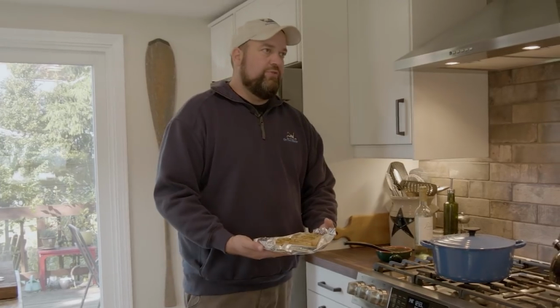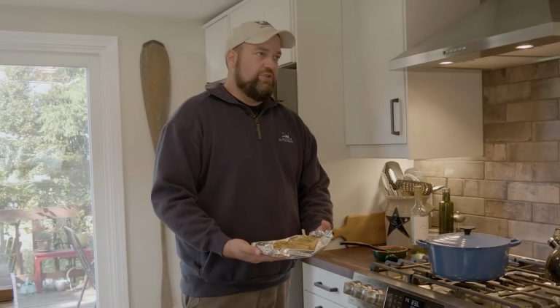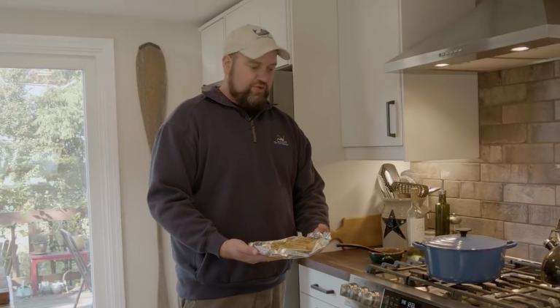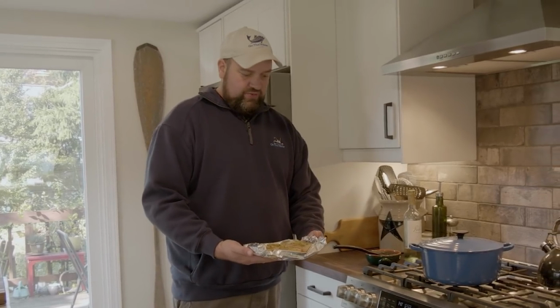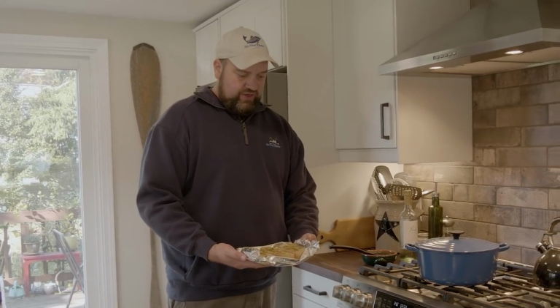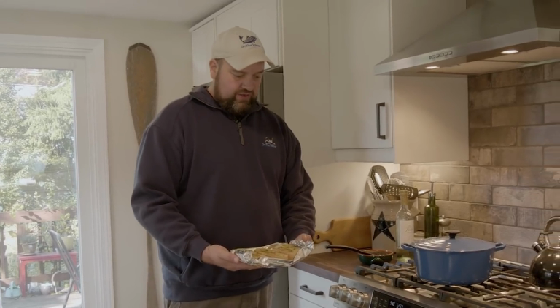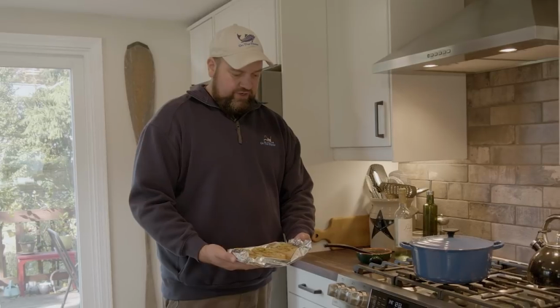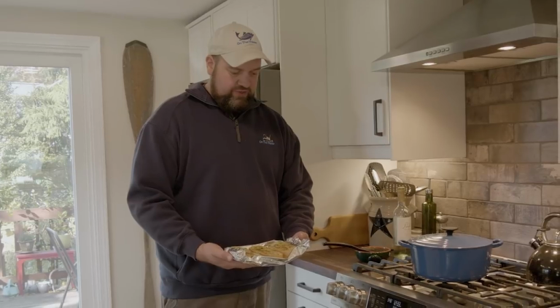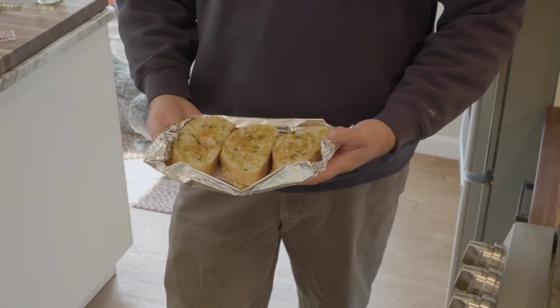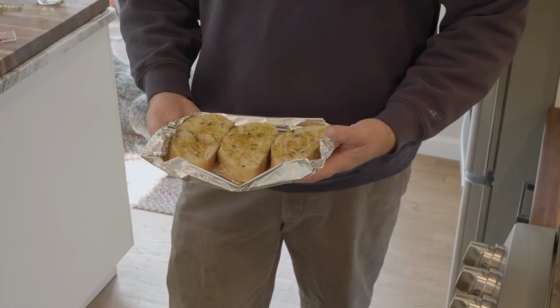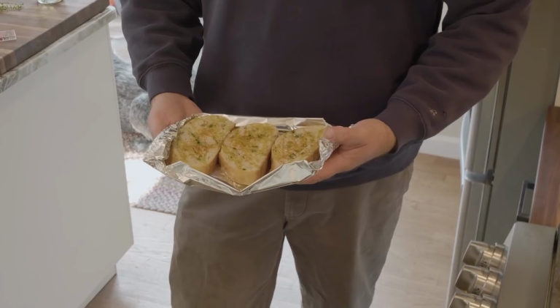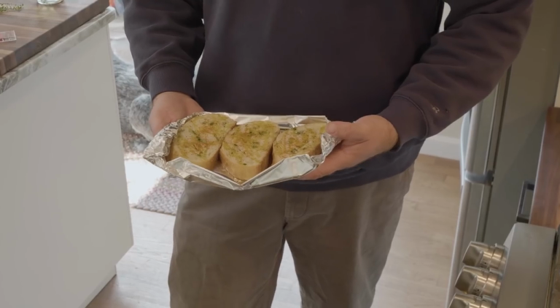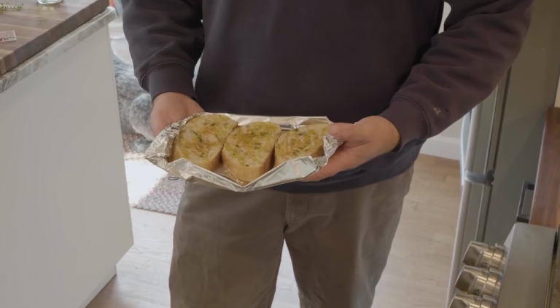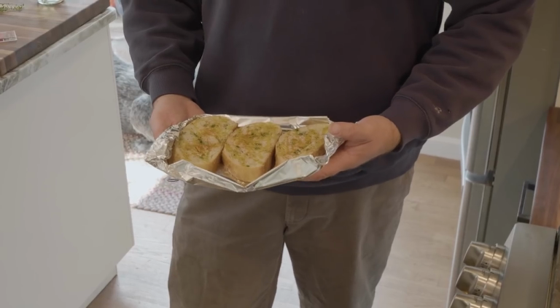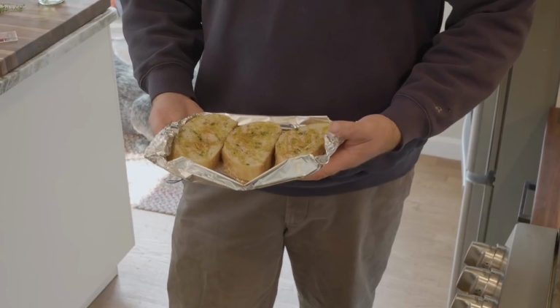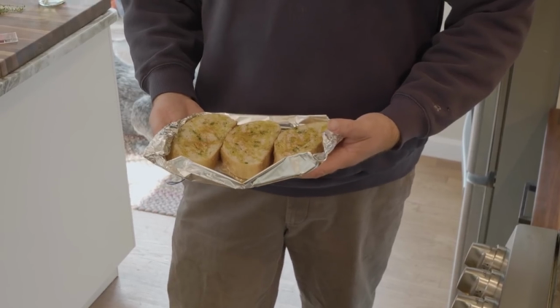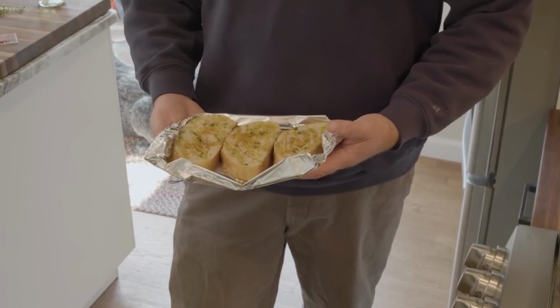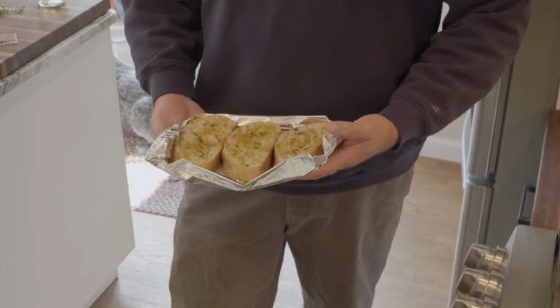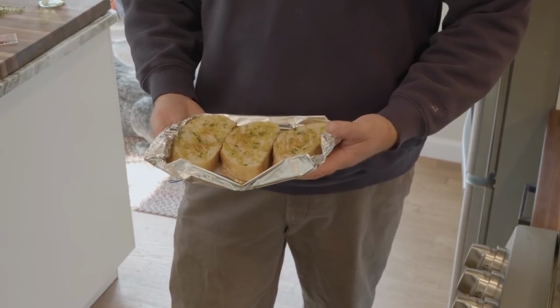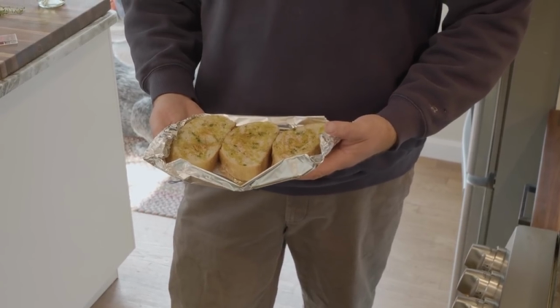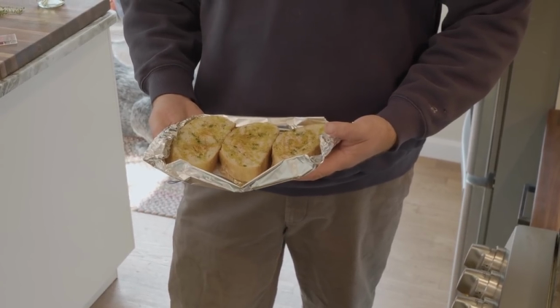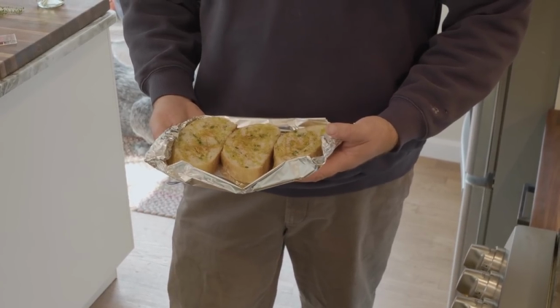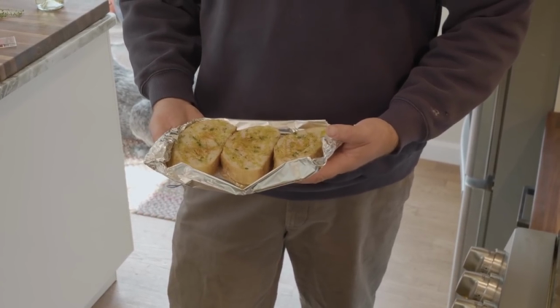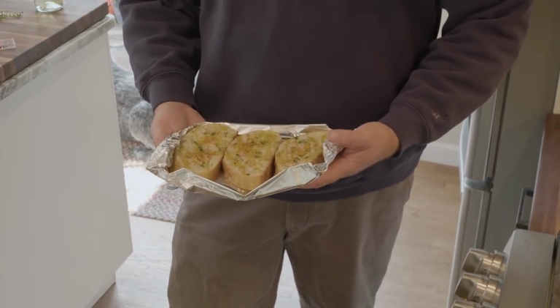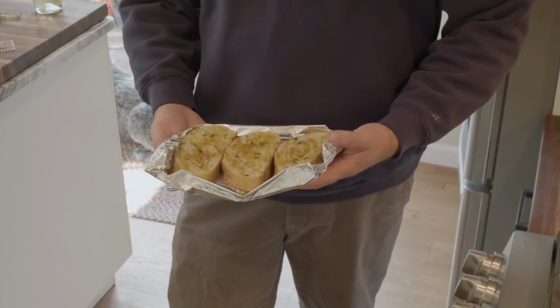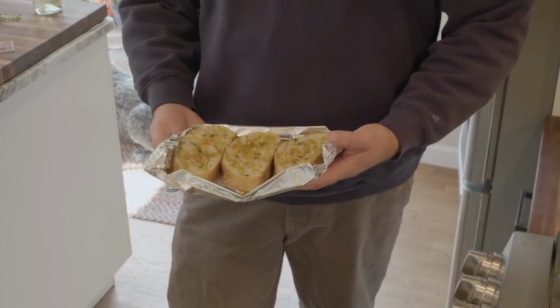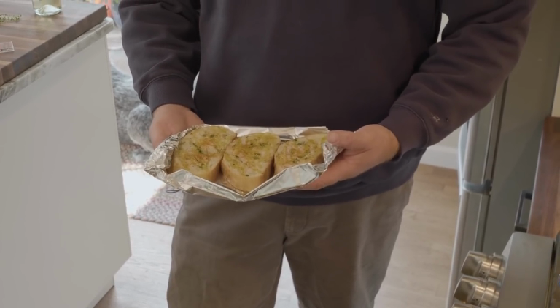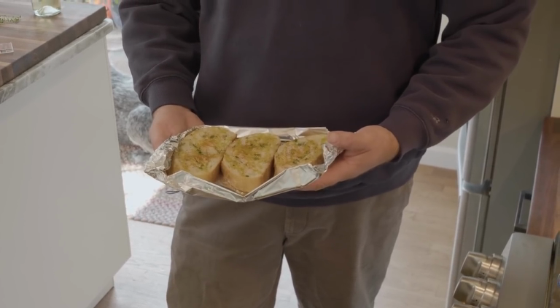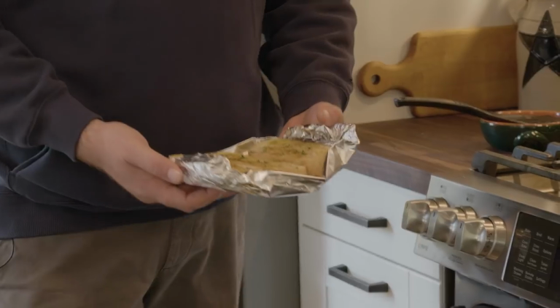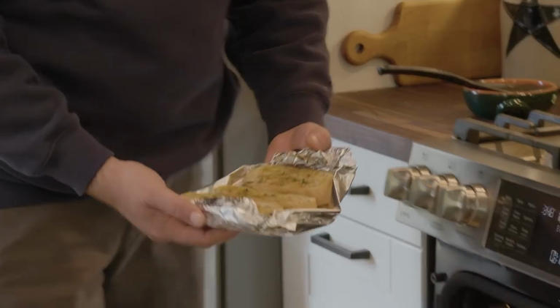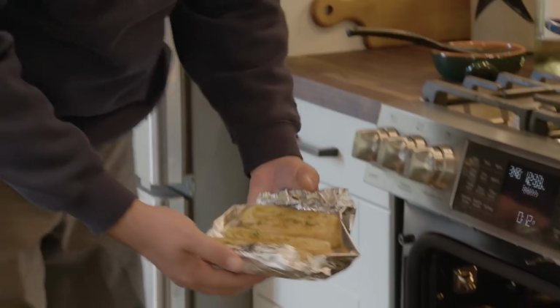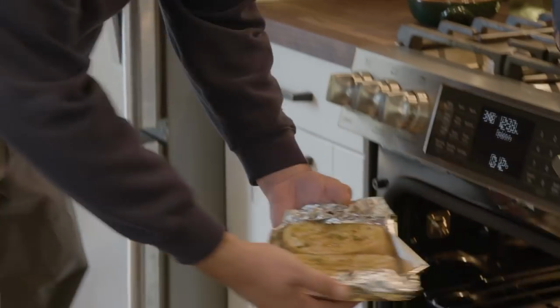While the fish is cooking, we're going to get our bread toasted. I like a nice slice of crusty bread that you can use to kind of mop up all that sauce at the end.